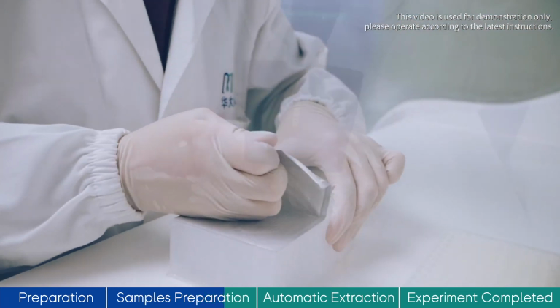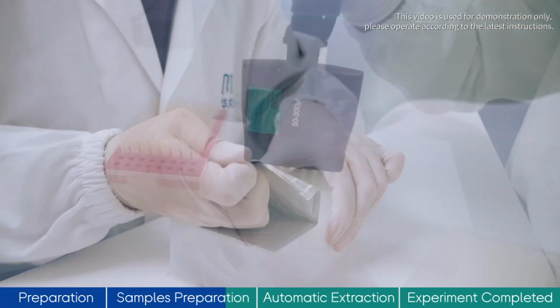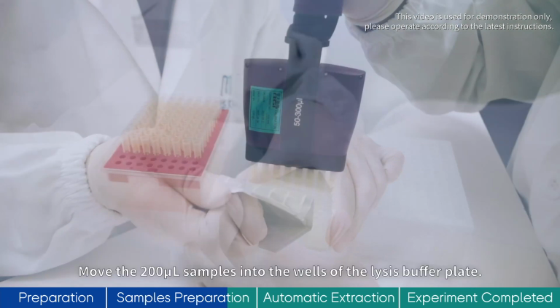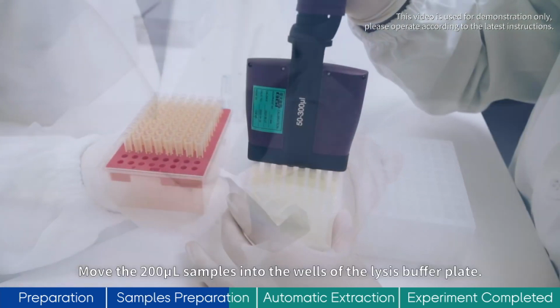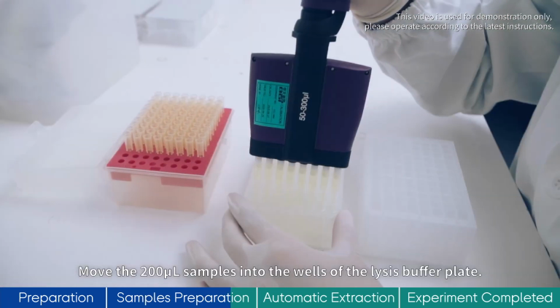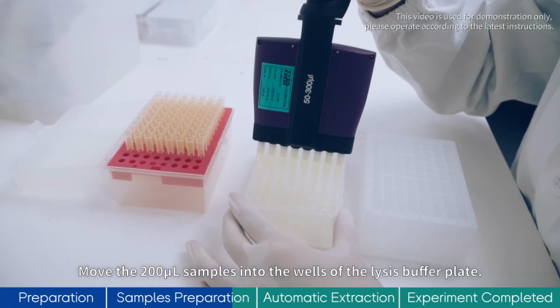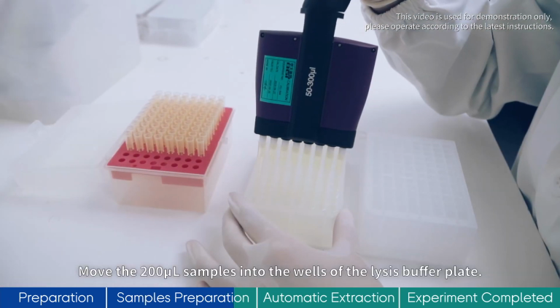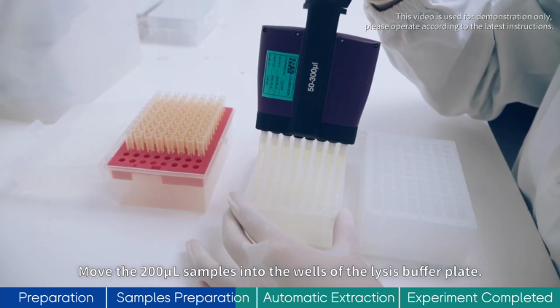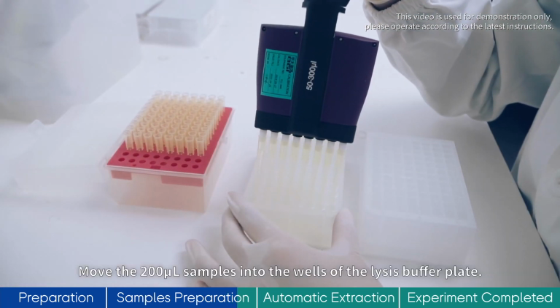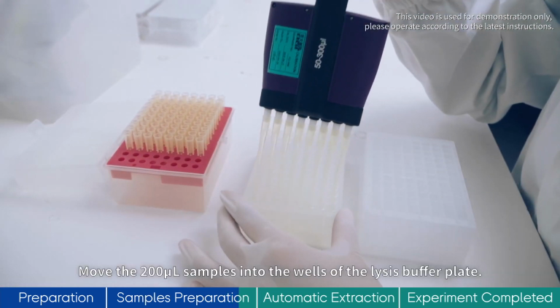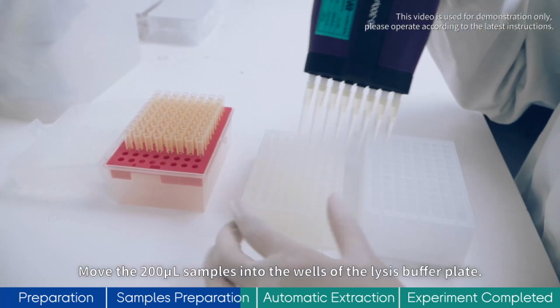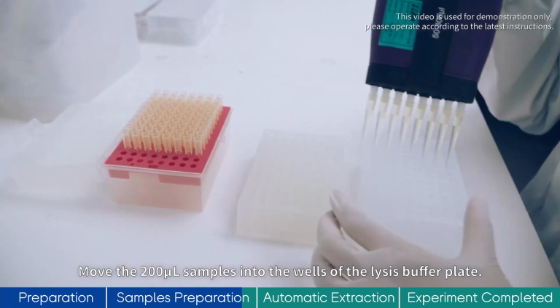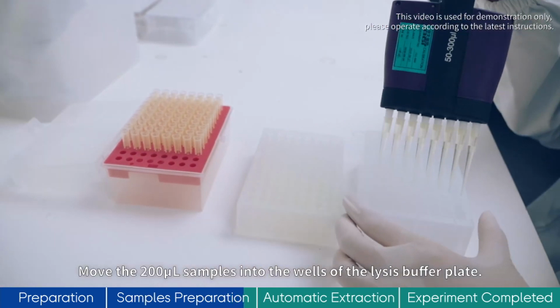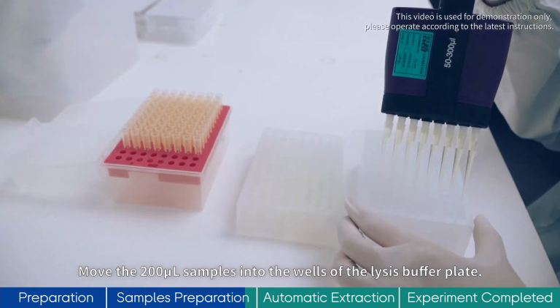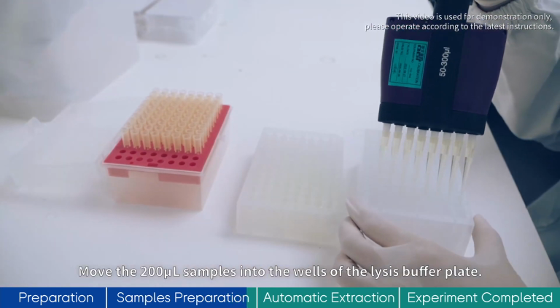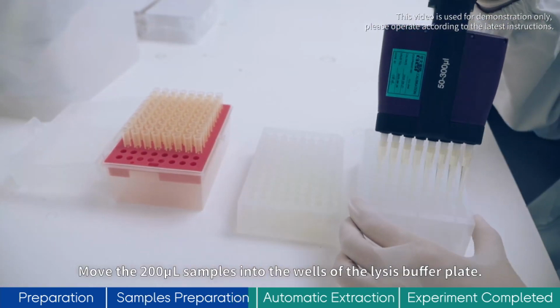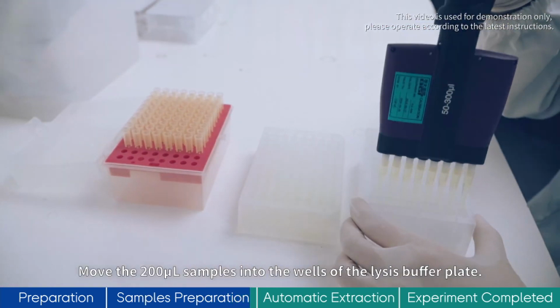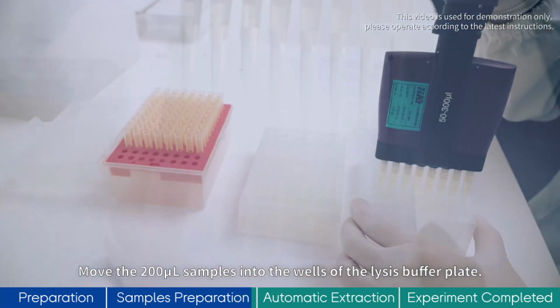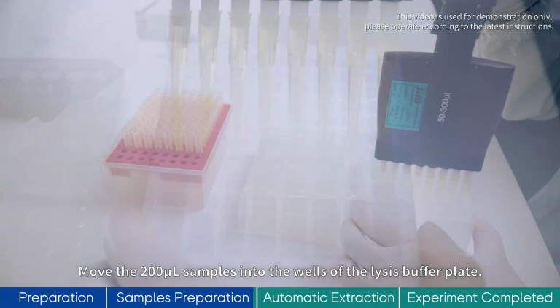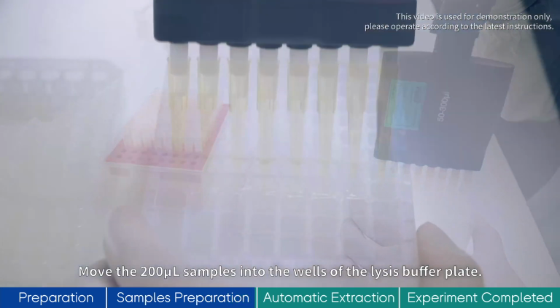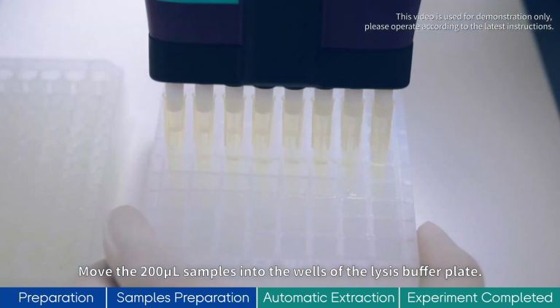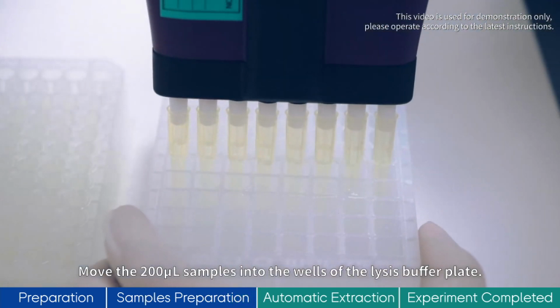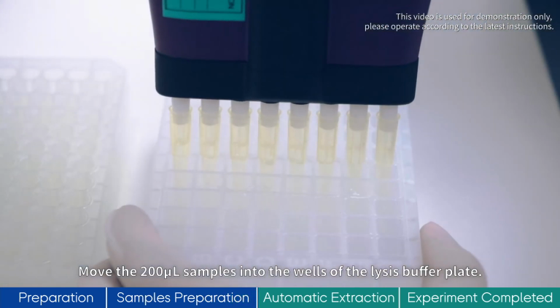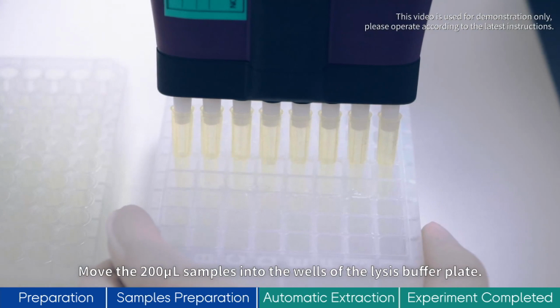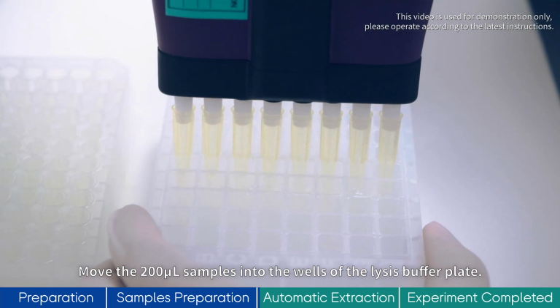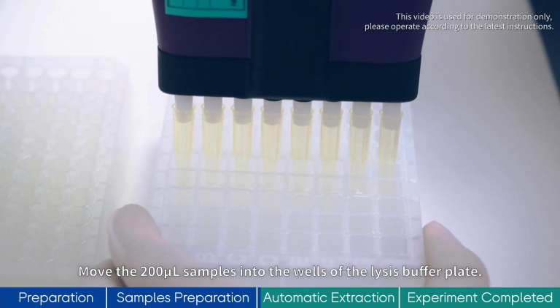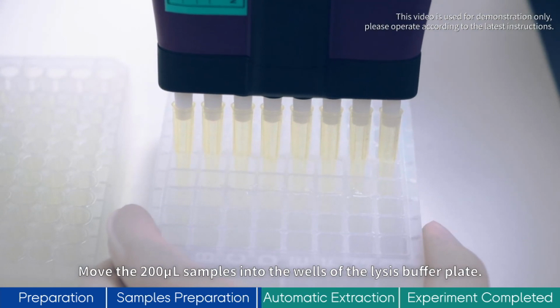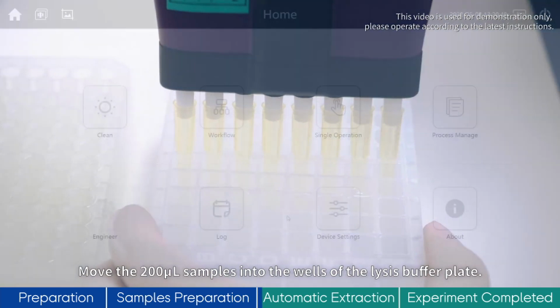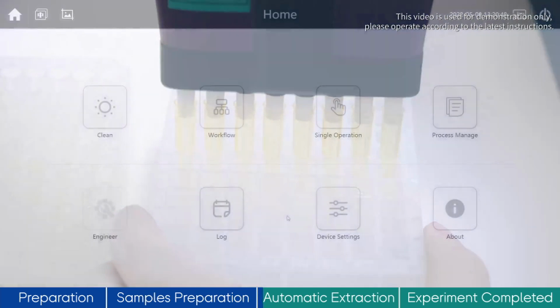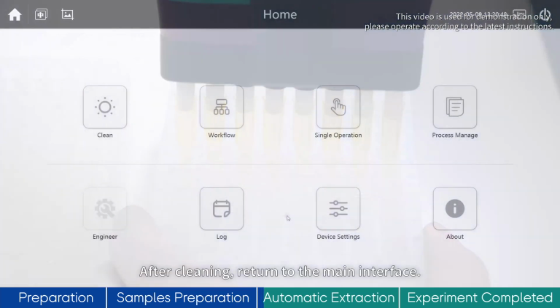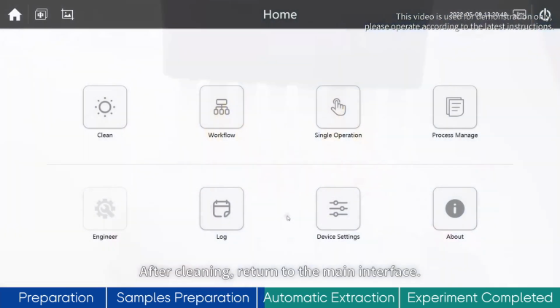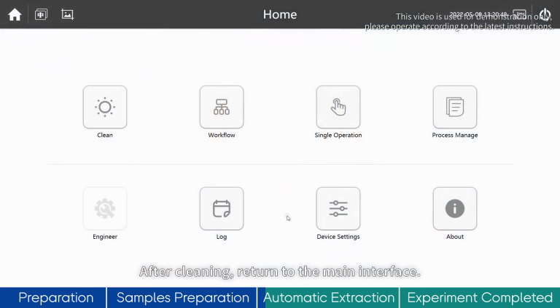Move the 200μL samples into the wells of the lysis buffer plate. After cleaning, return to the main interface.